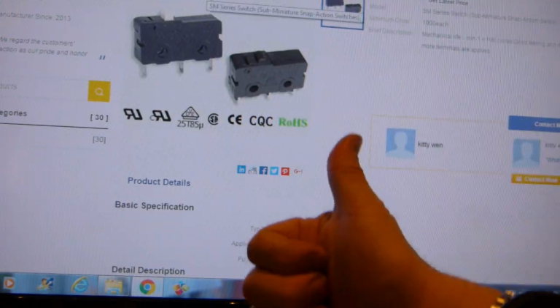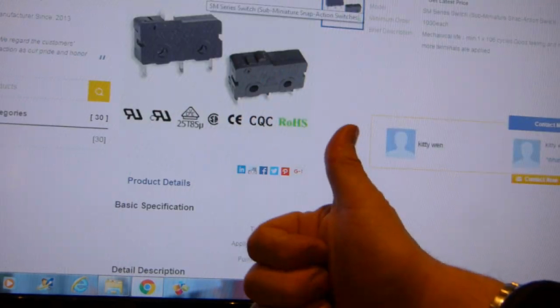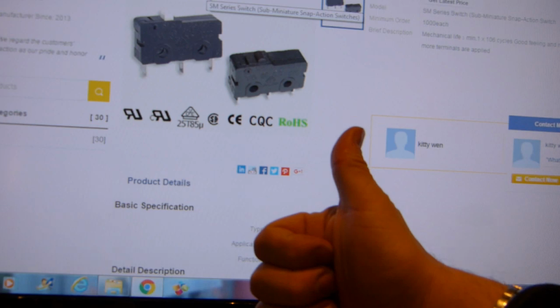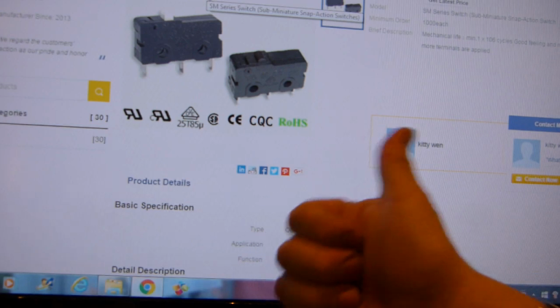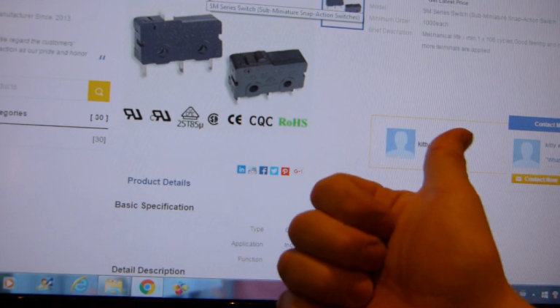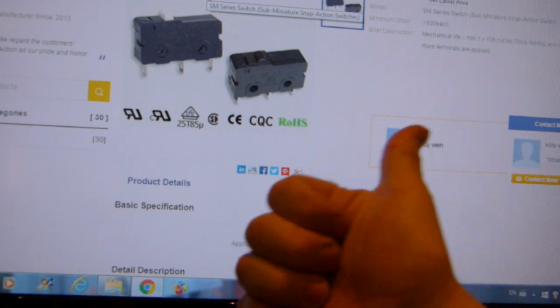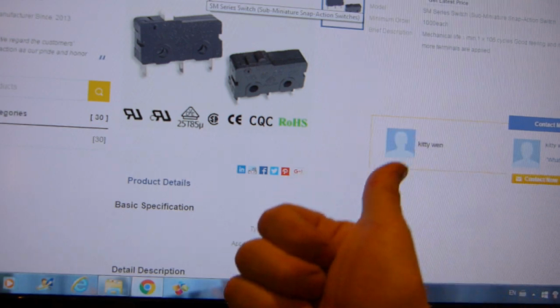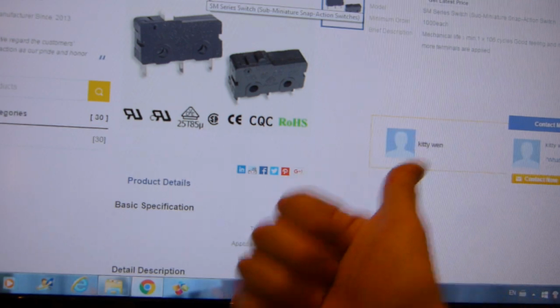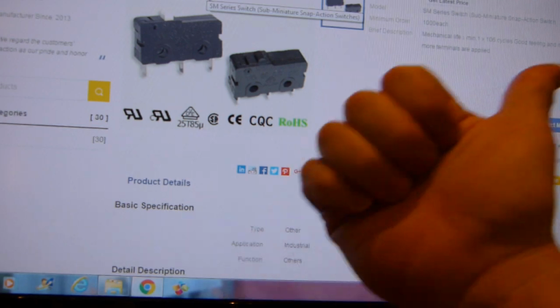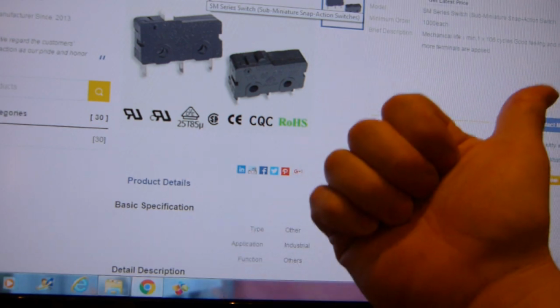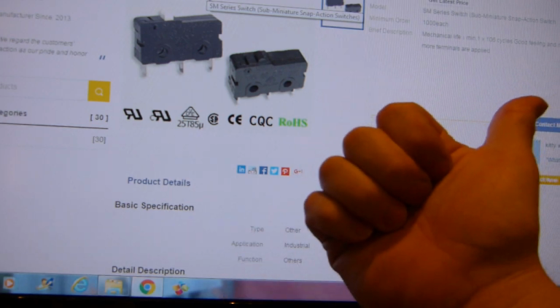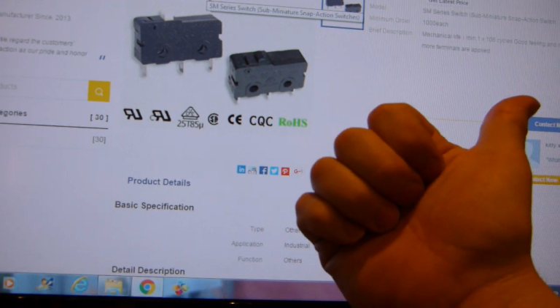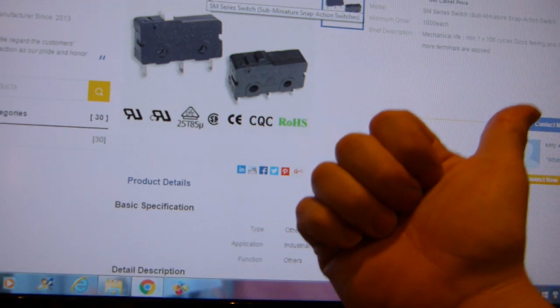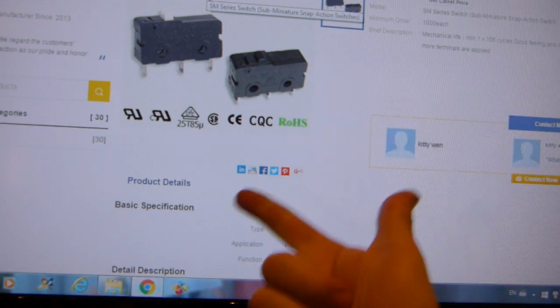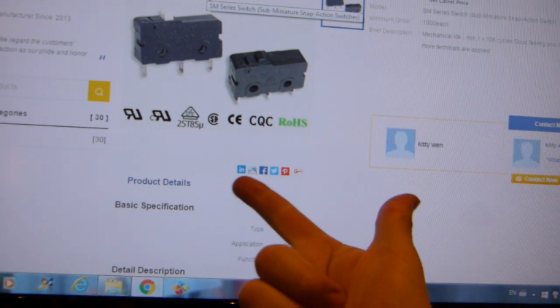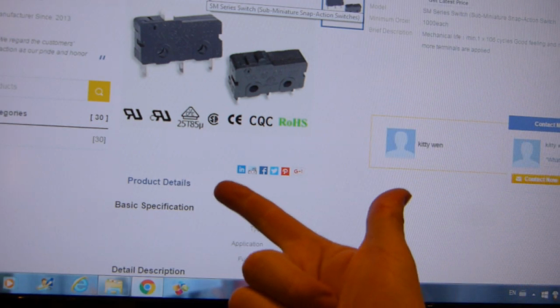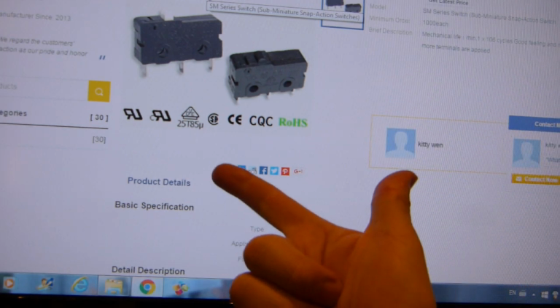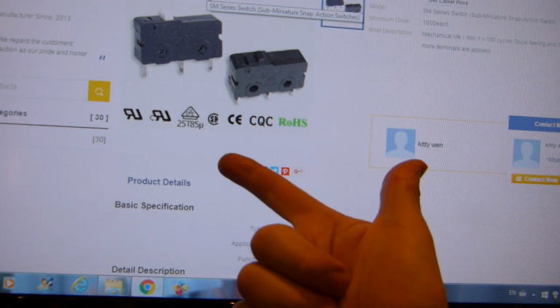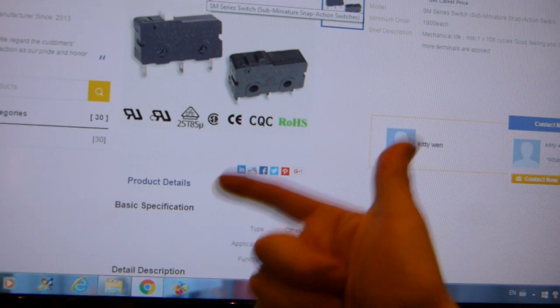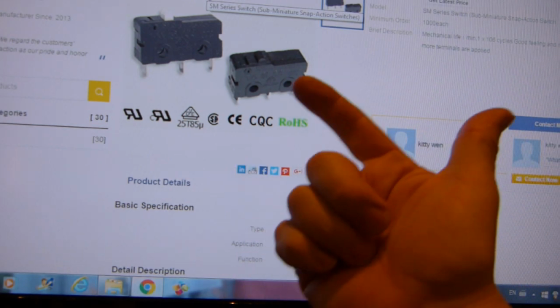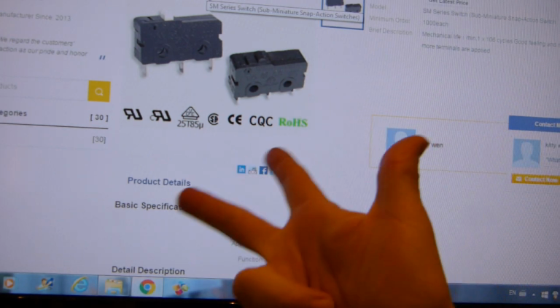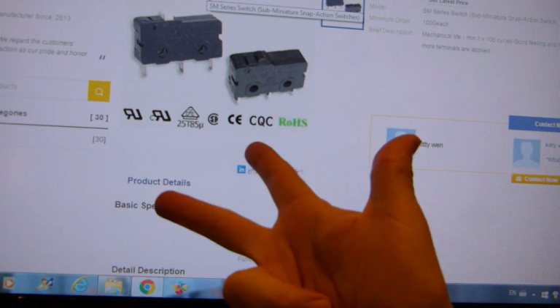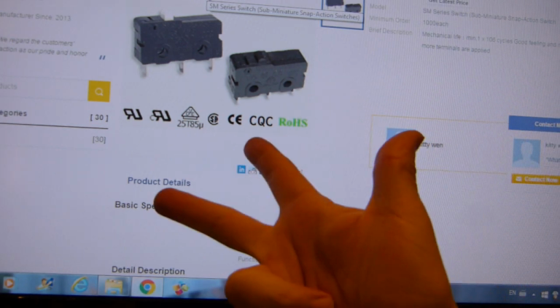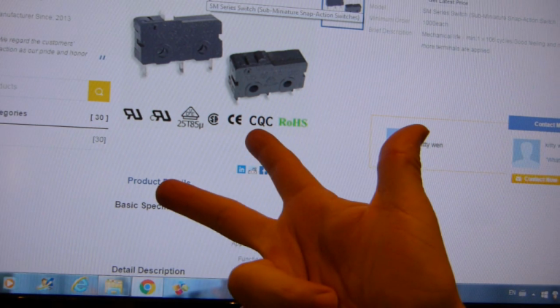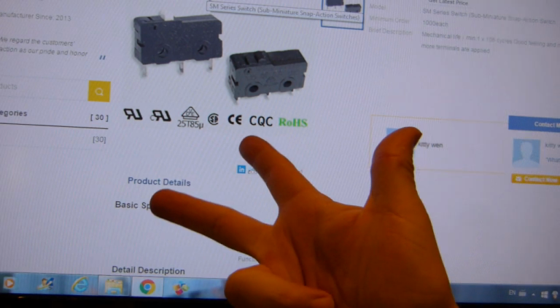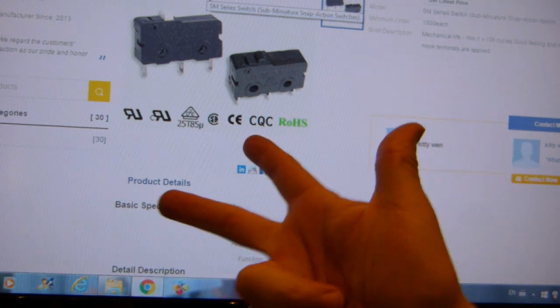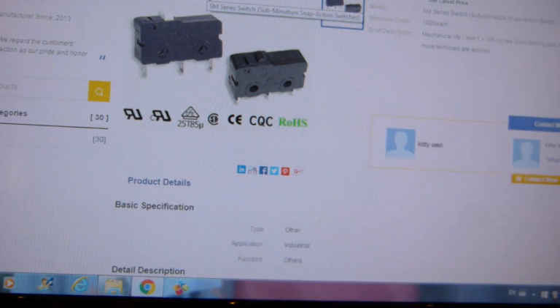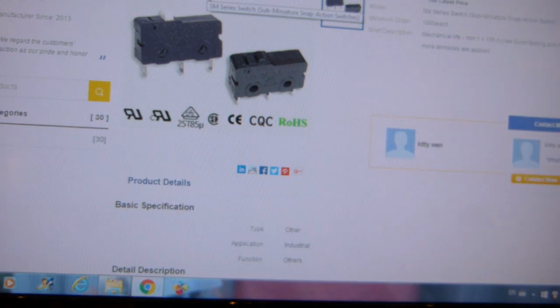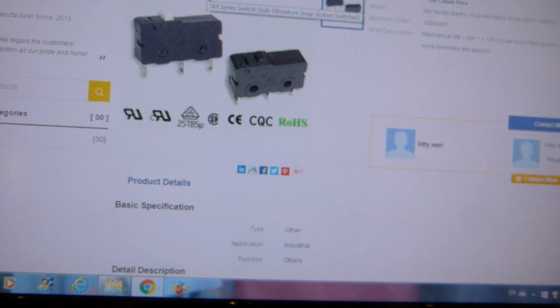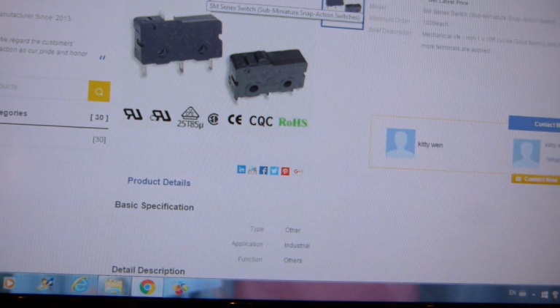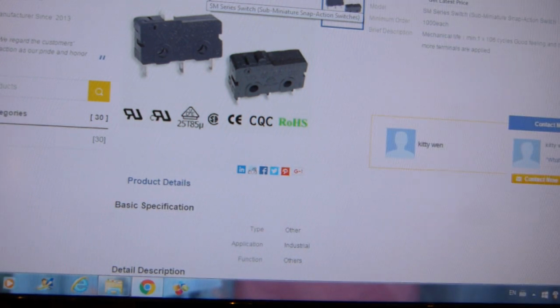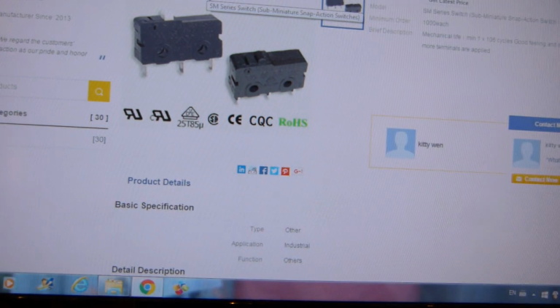To recap, the three differences are: manufacturer, amperage rating, and electrical cycle rating.